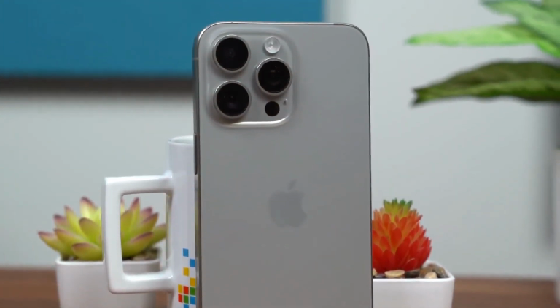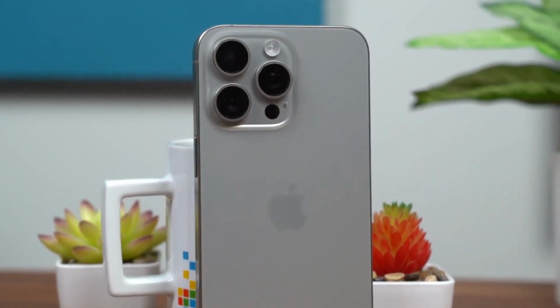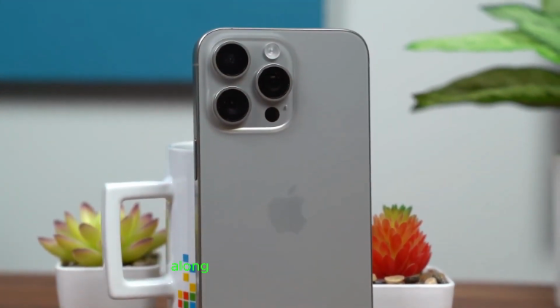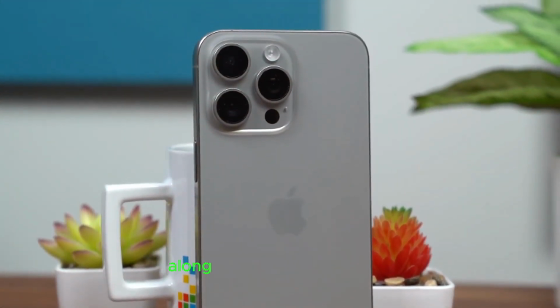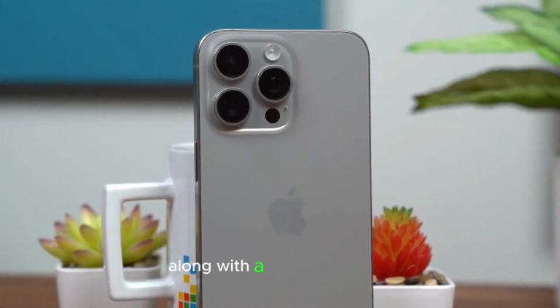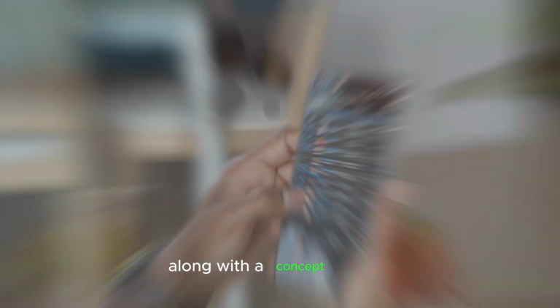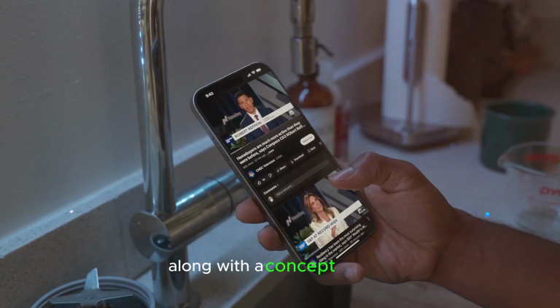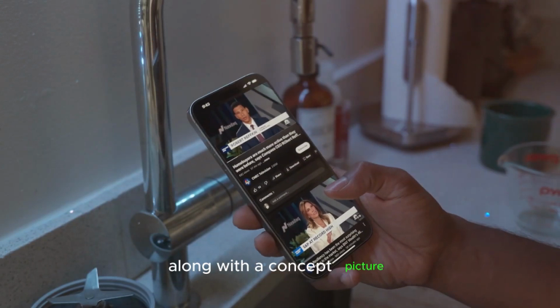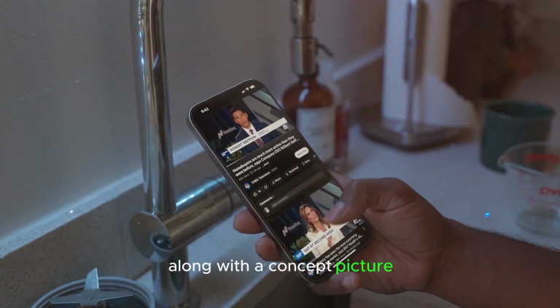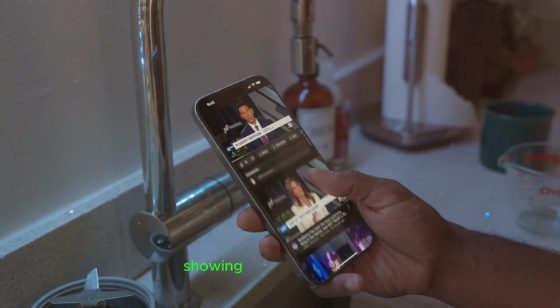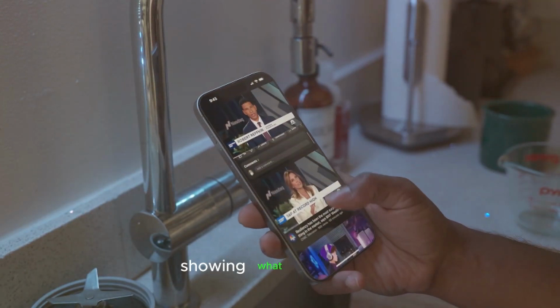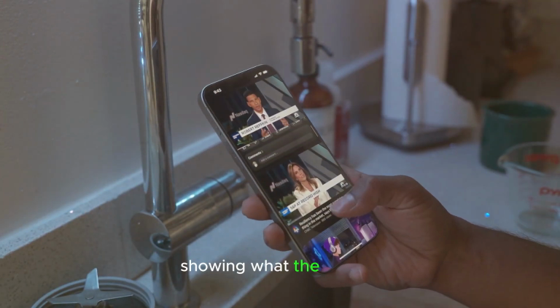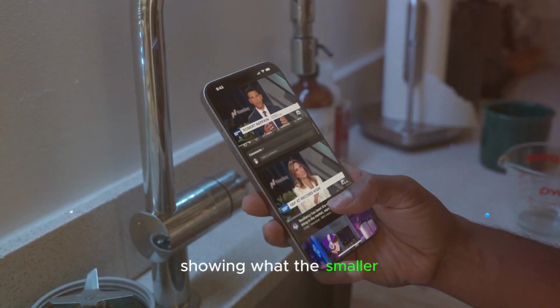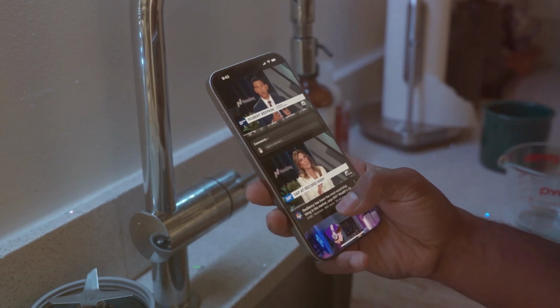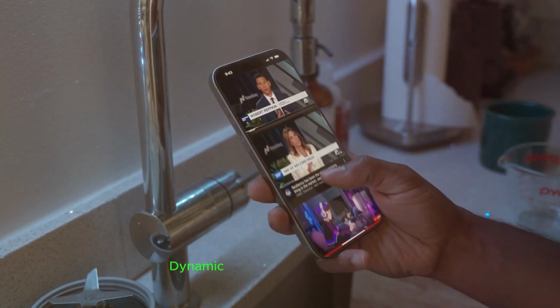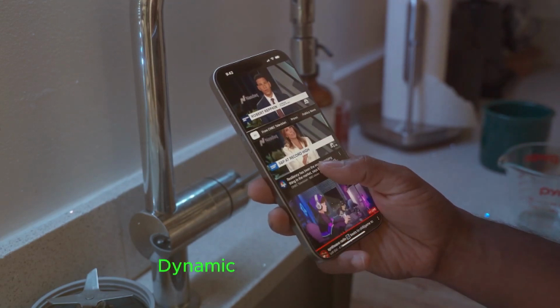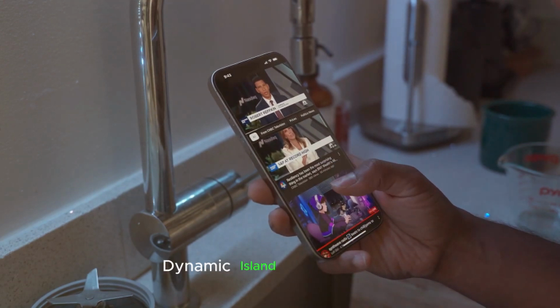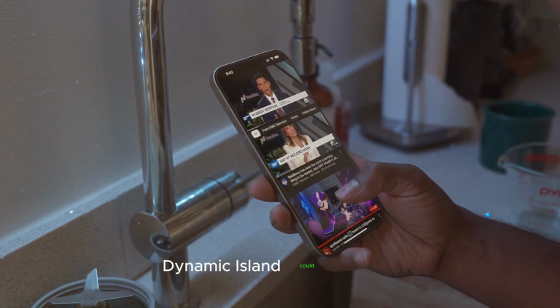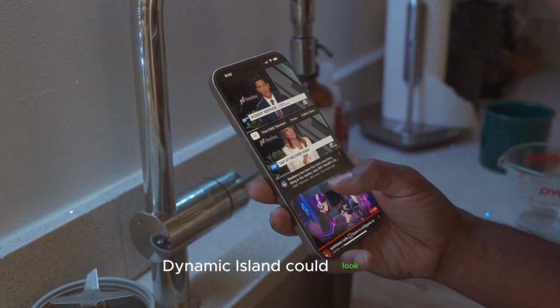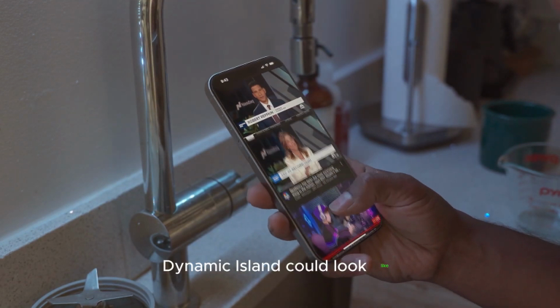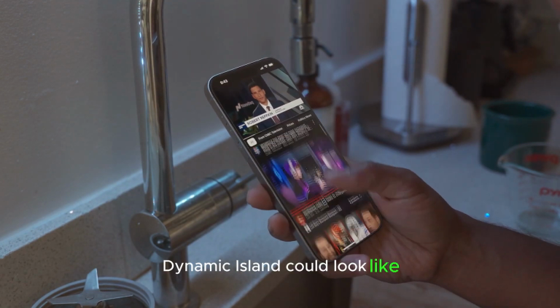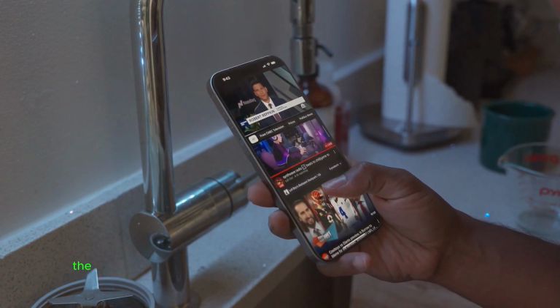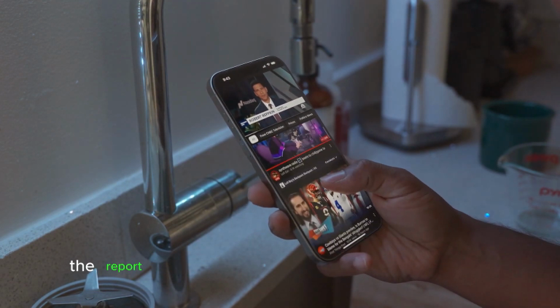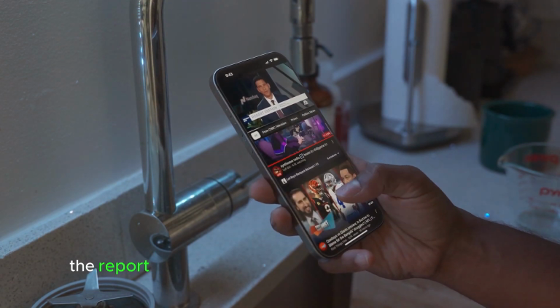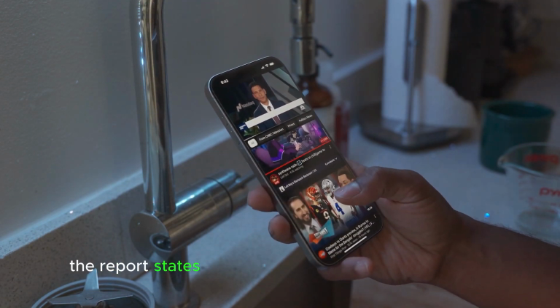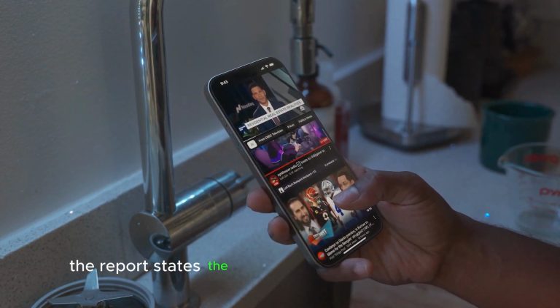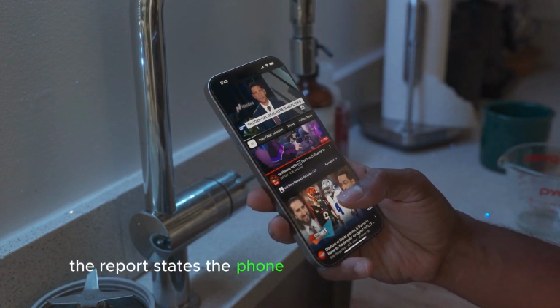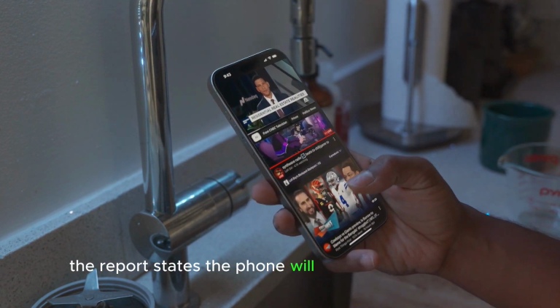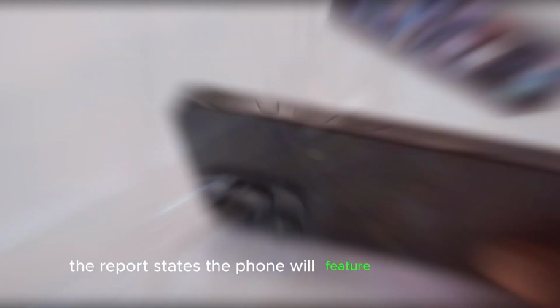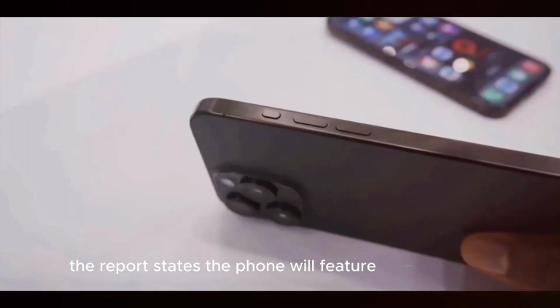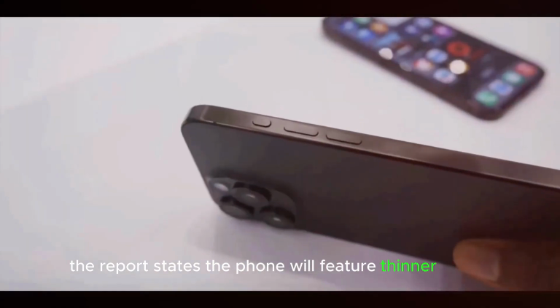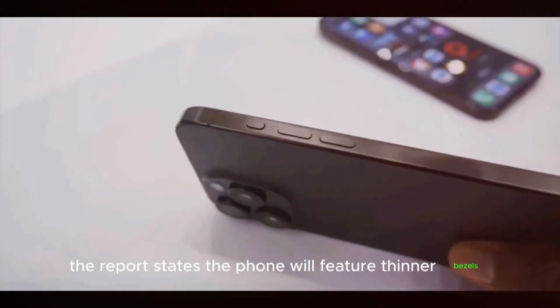Along with a concept picture showing what the smaller Dynamic Island could look like, the report states the phone will feature thinner bezels.